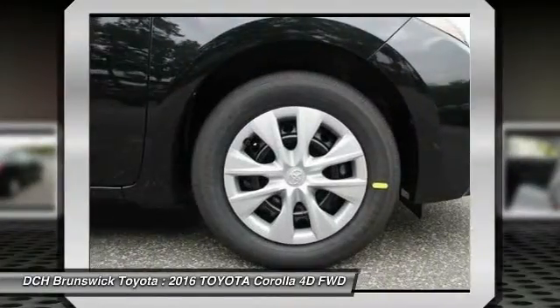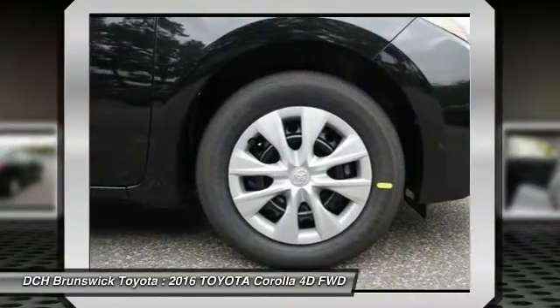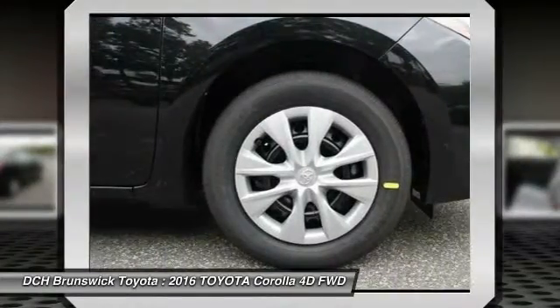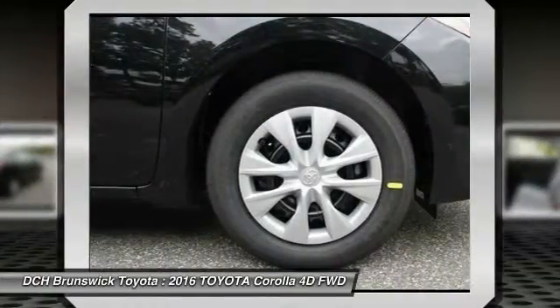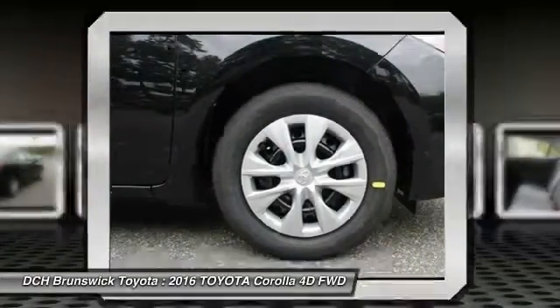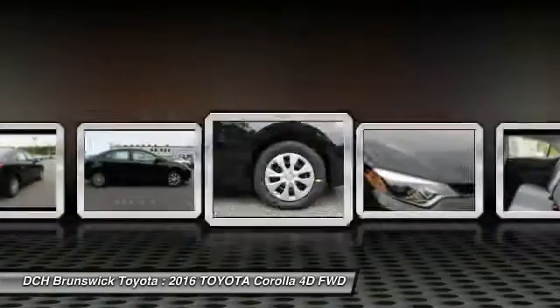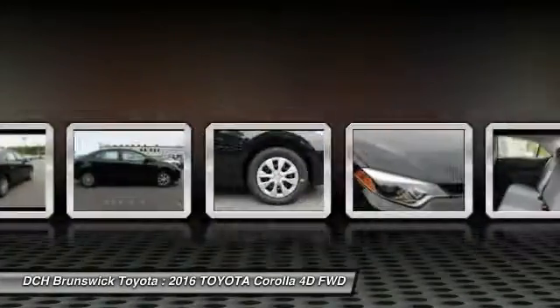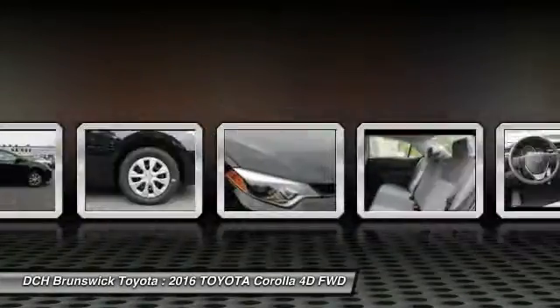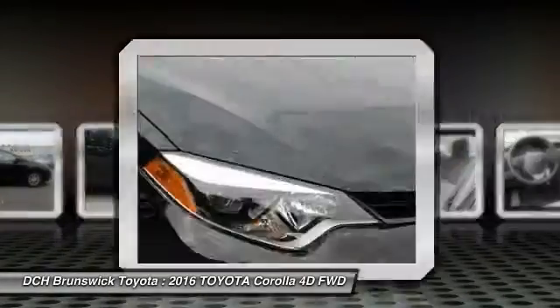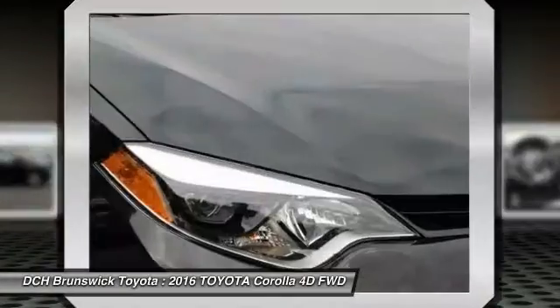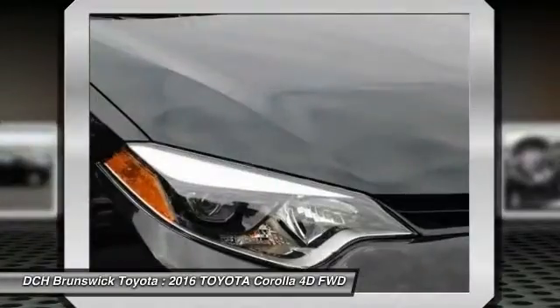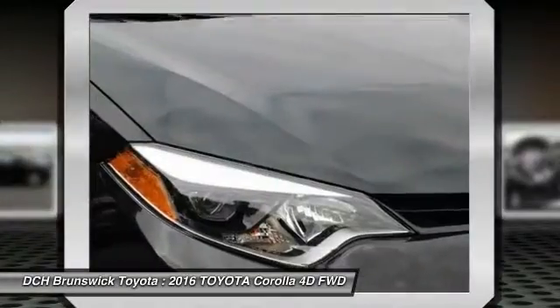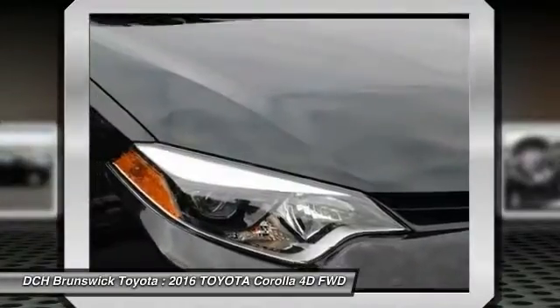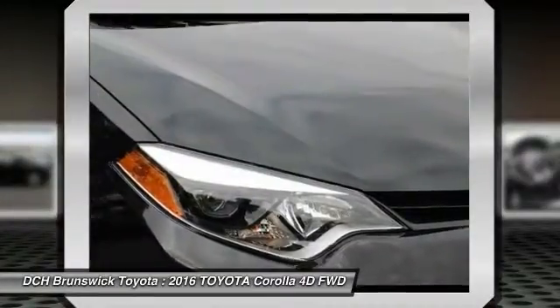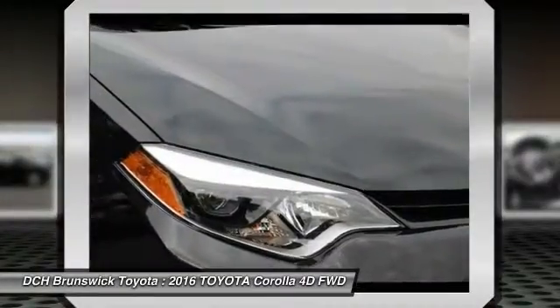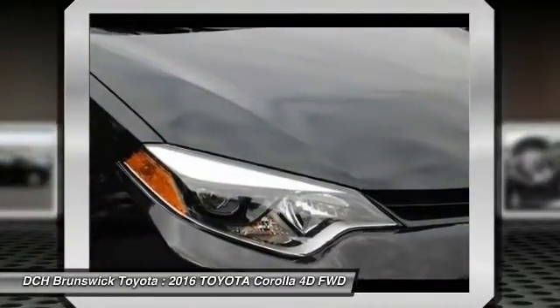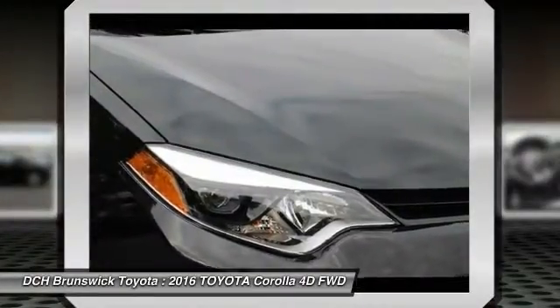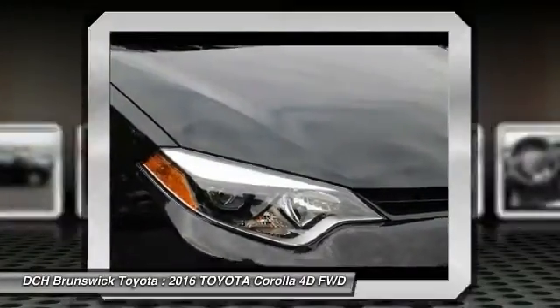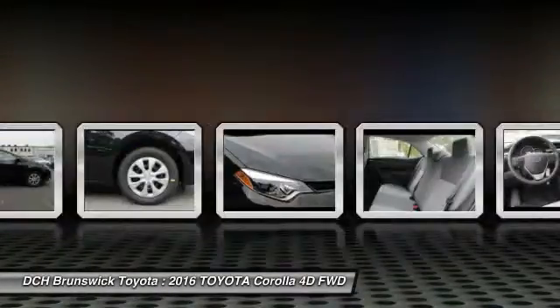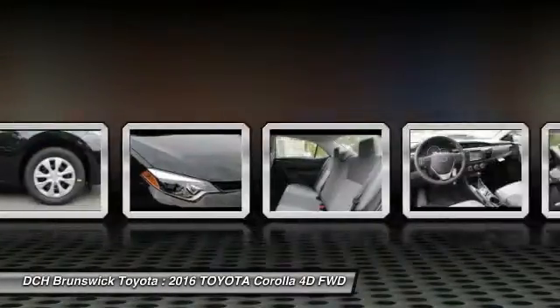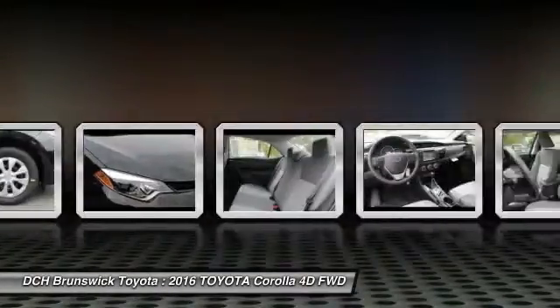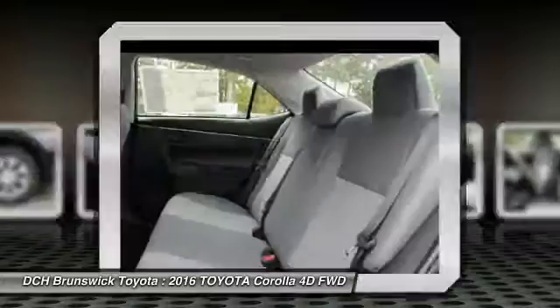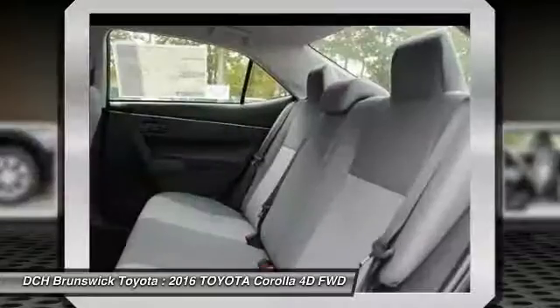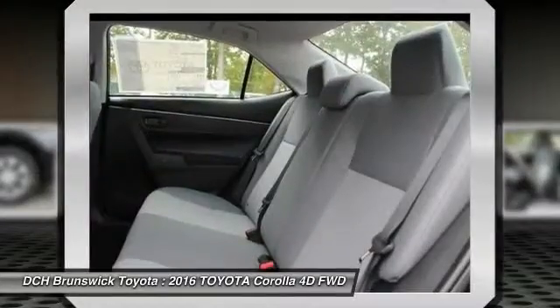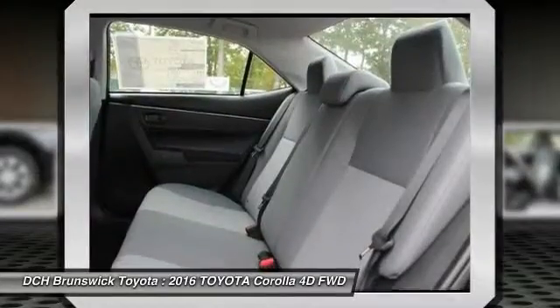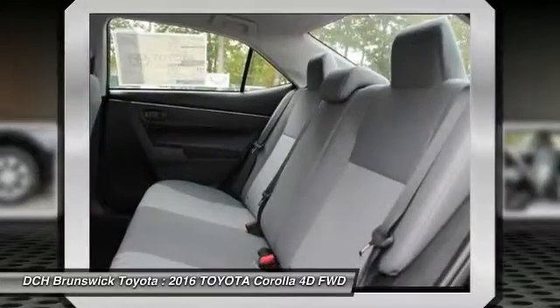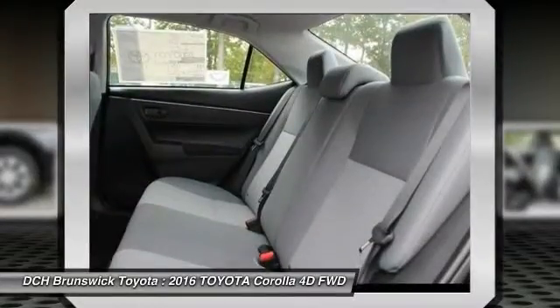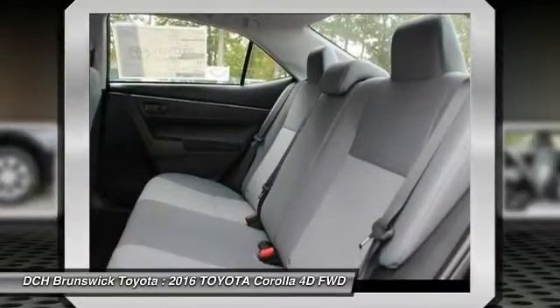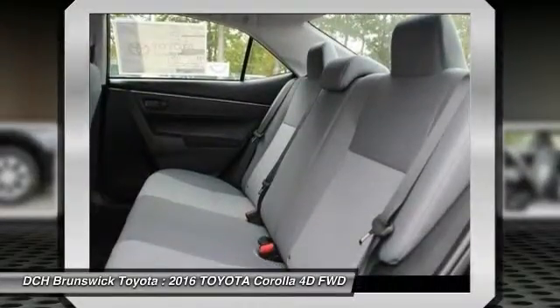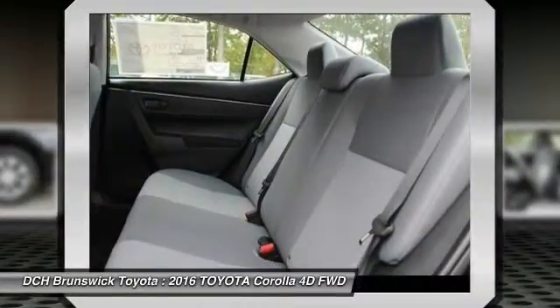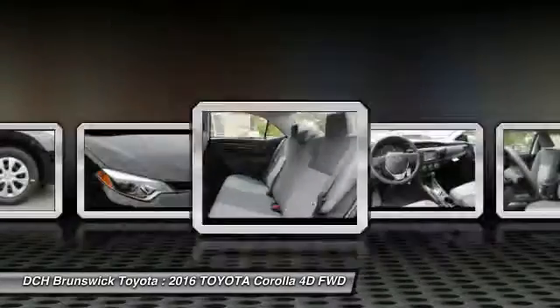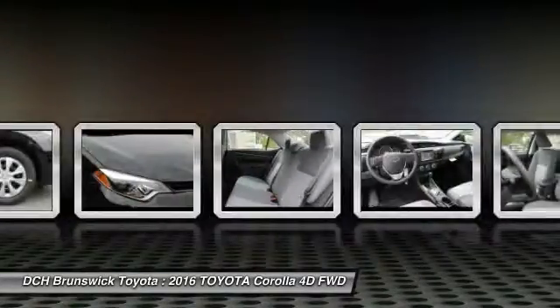Power steering. Driver airbag. AM-FM stereo radio. Front wheel drive. Come take a test drive today.